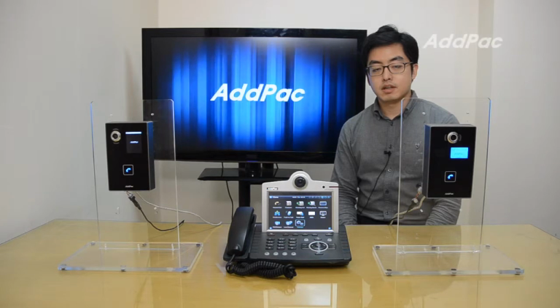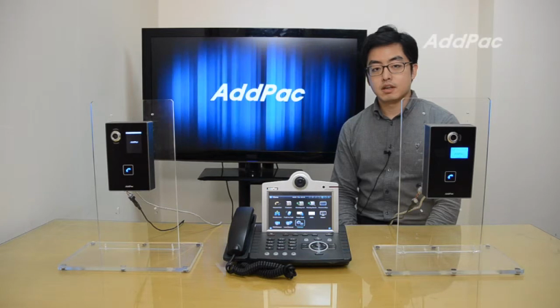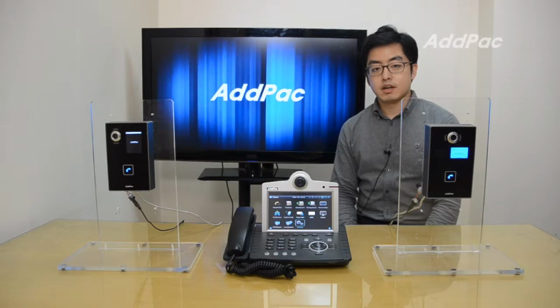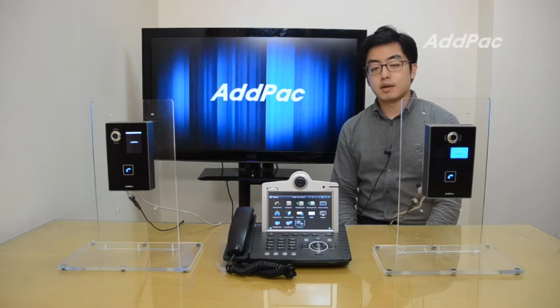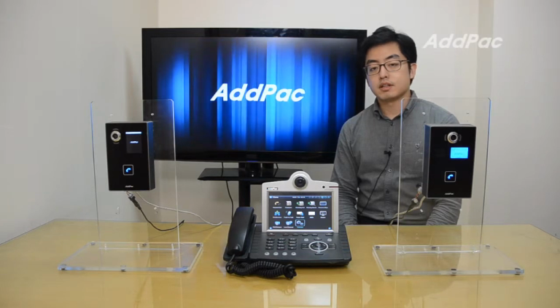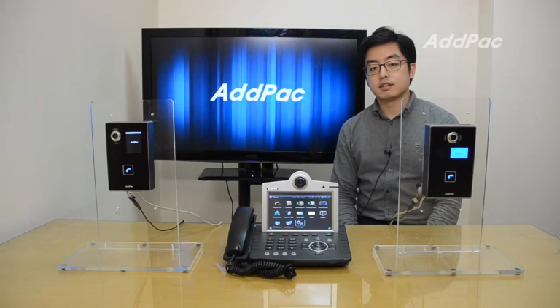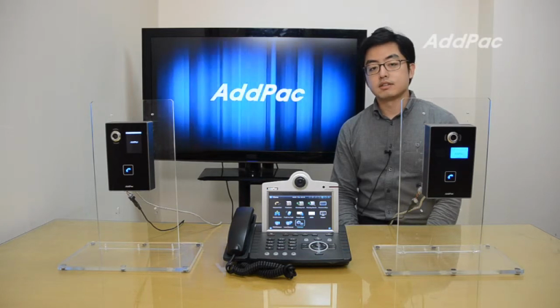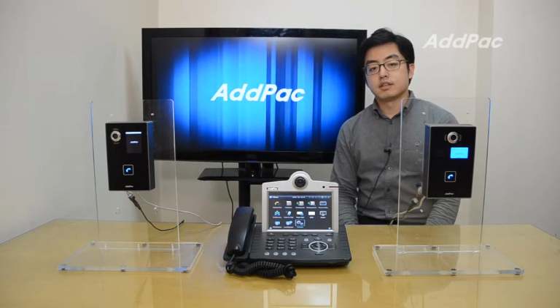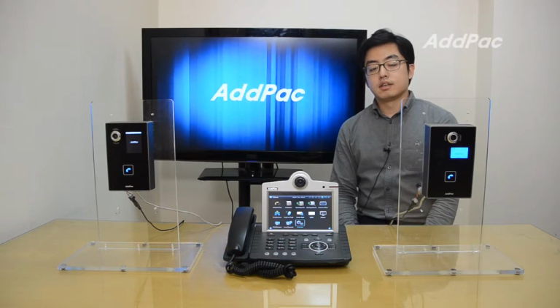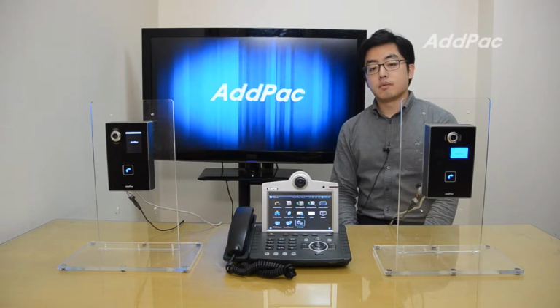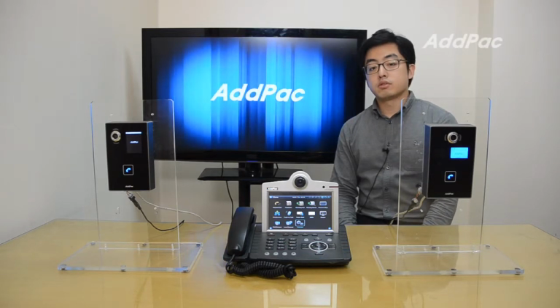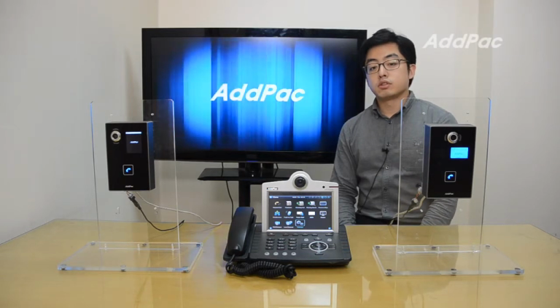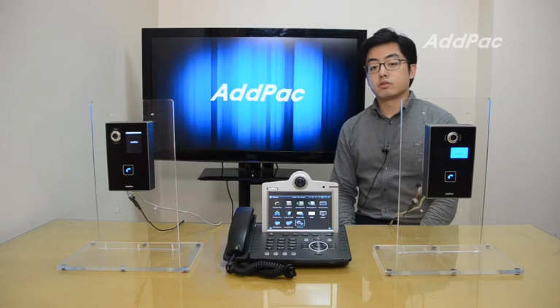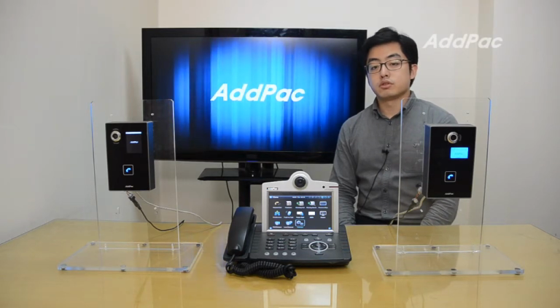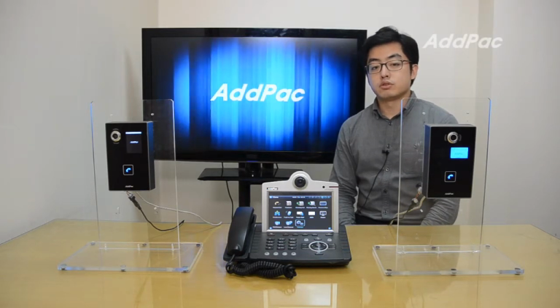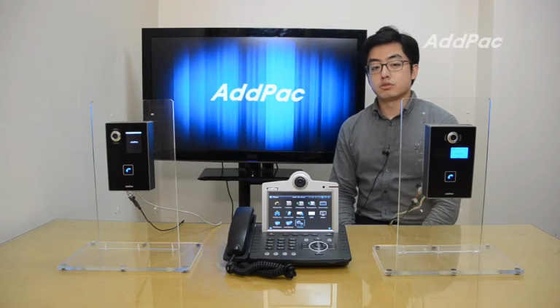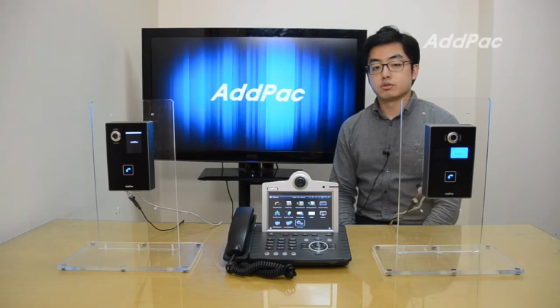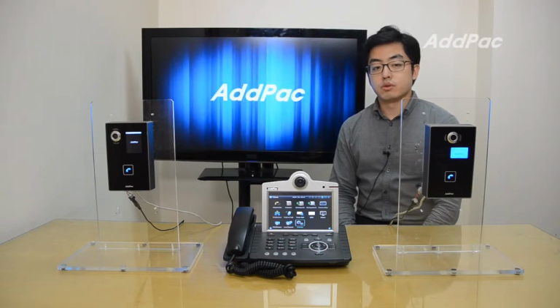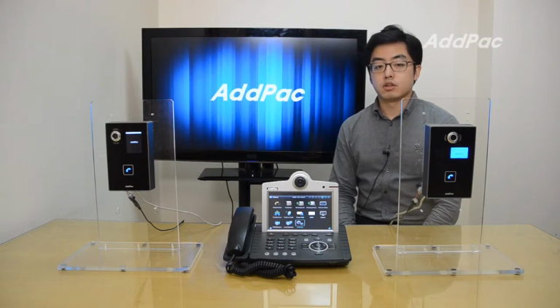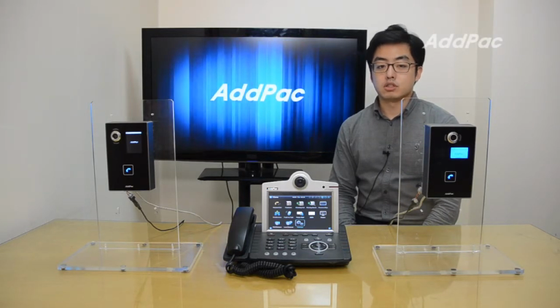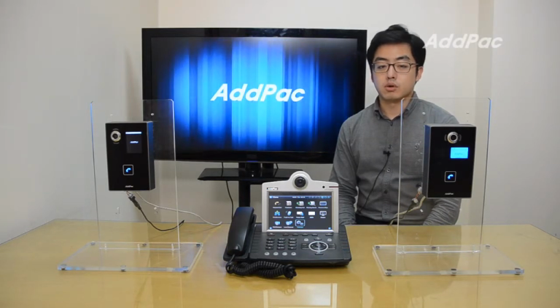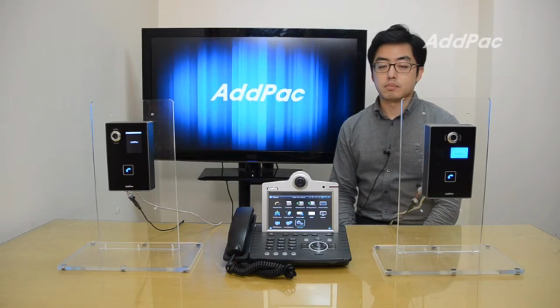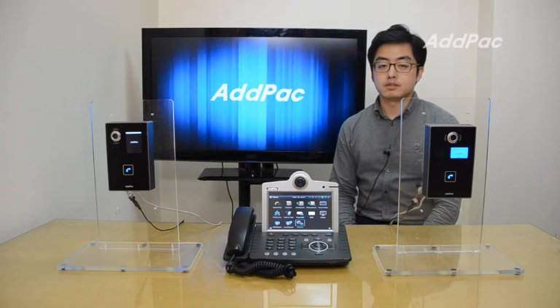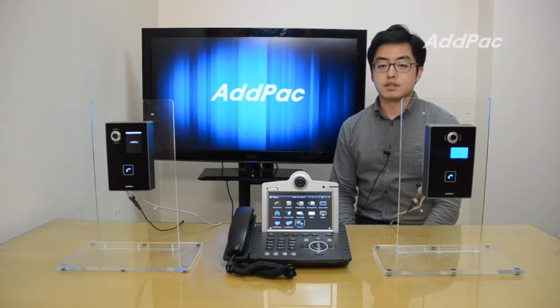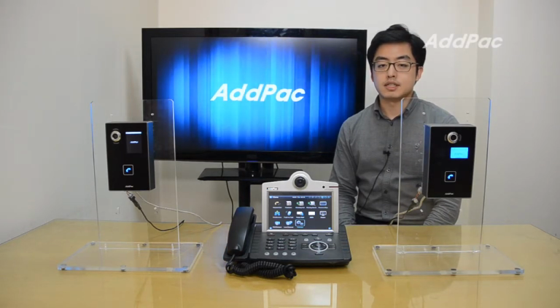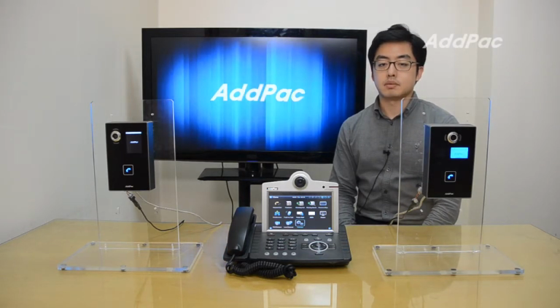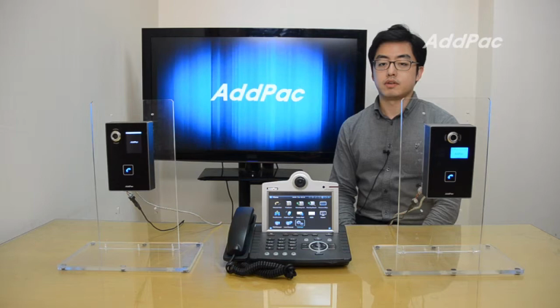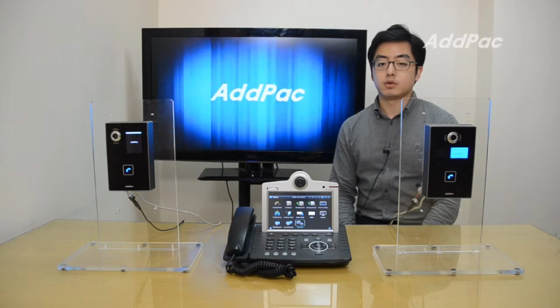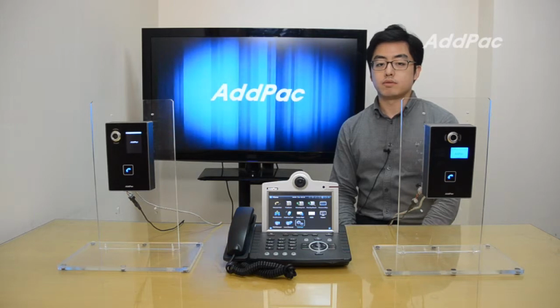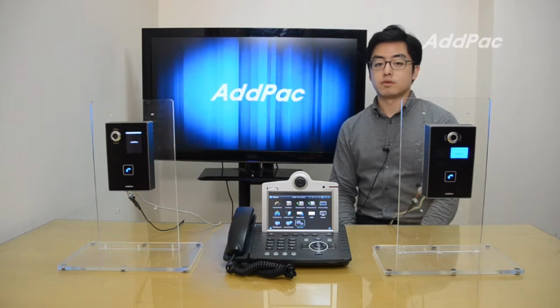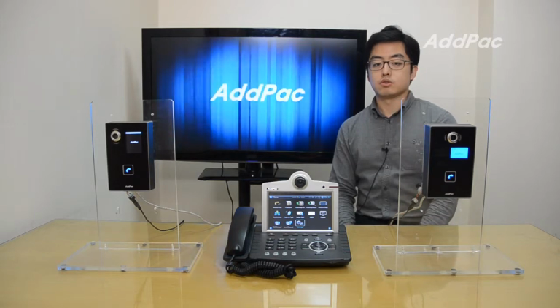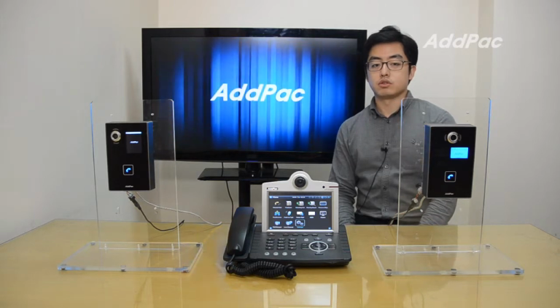Hi, I'm Glenn. I'm here to introduce you to one-touch call button SIP video door phone solution.